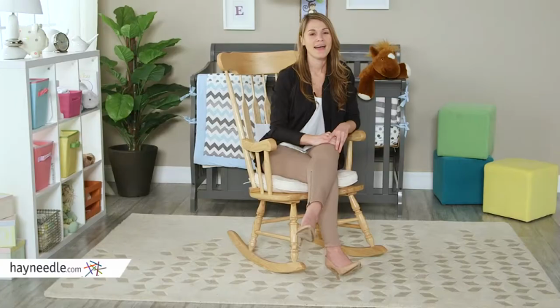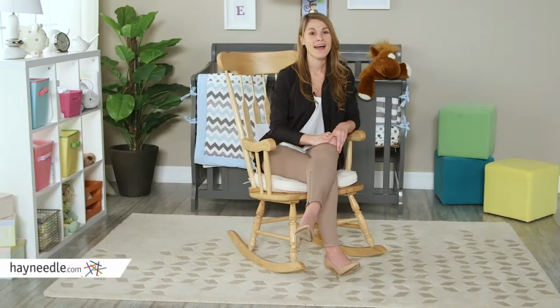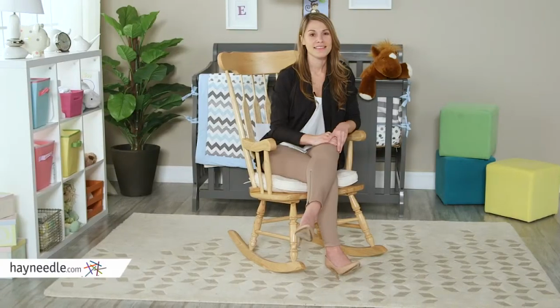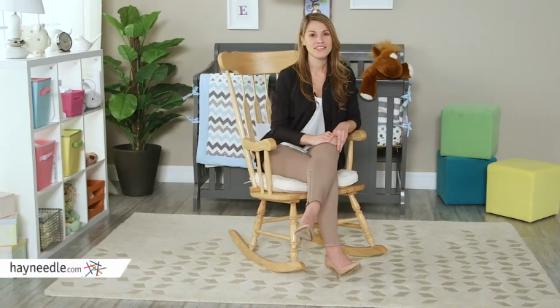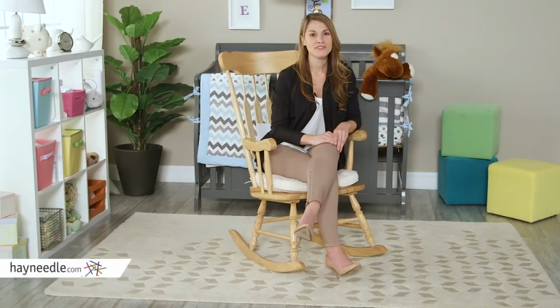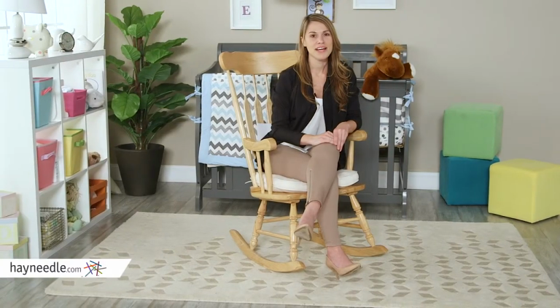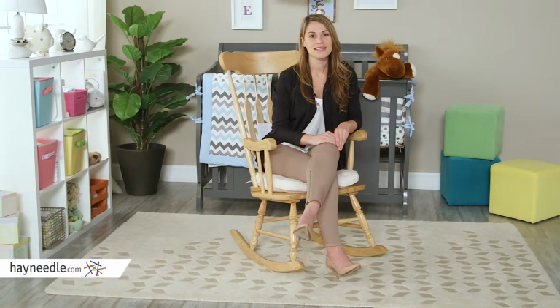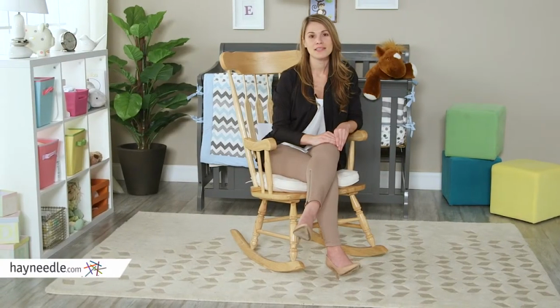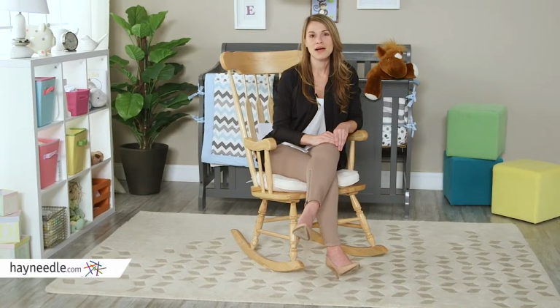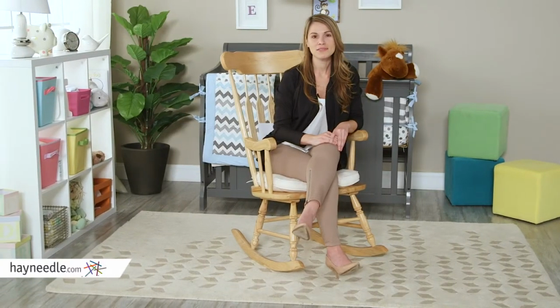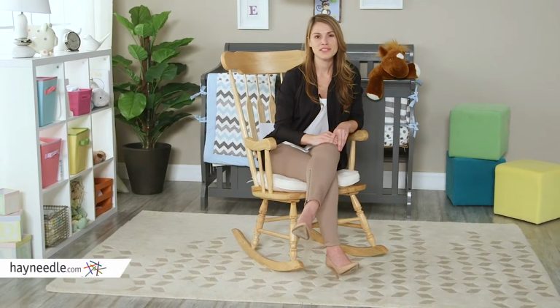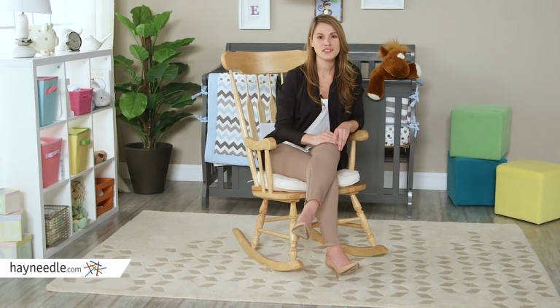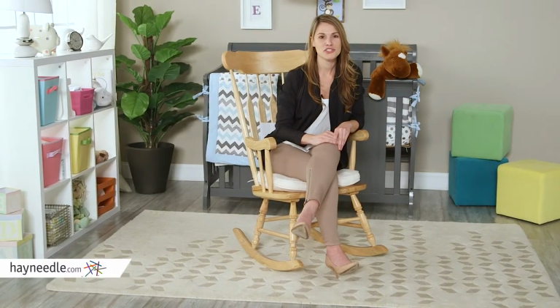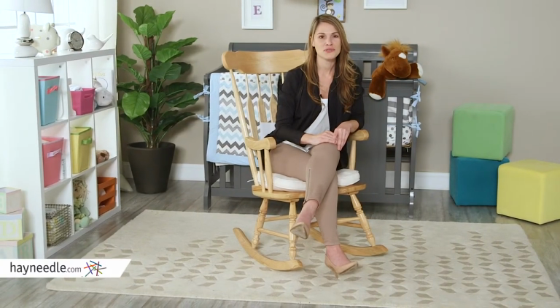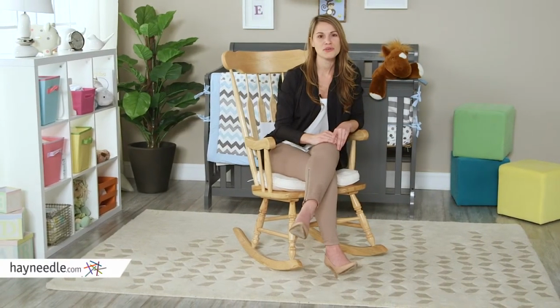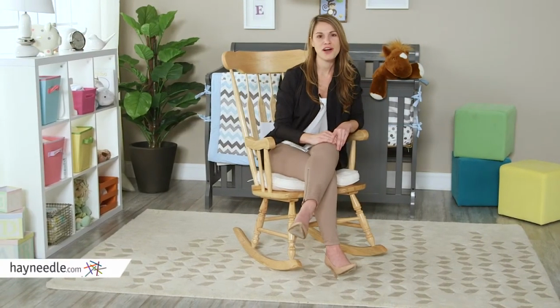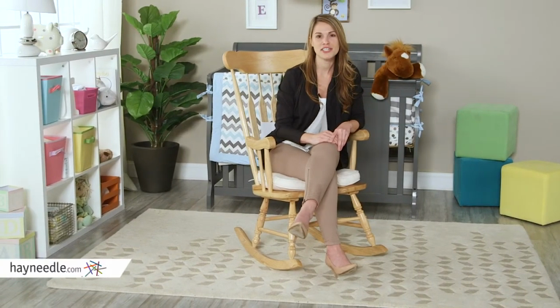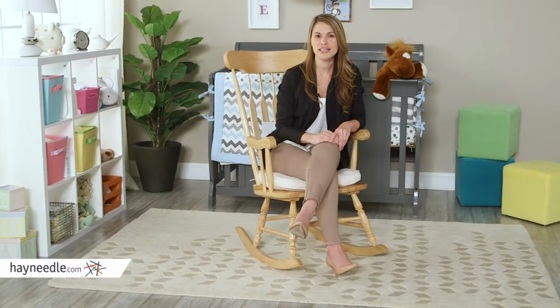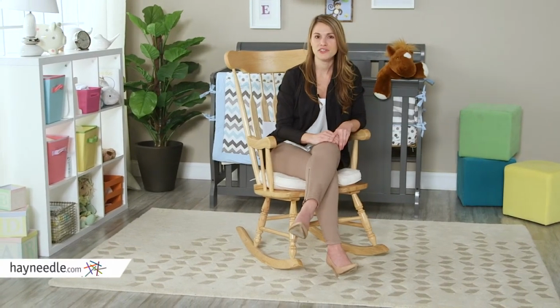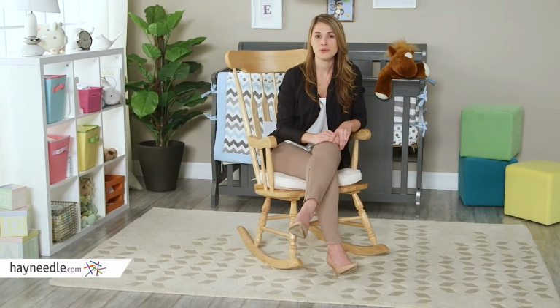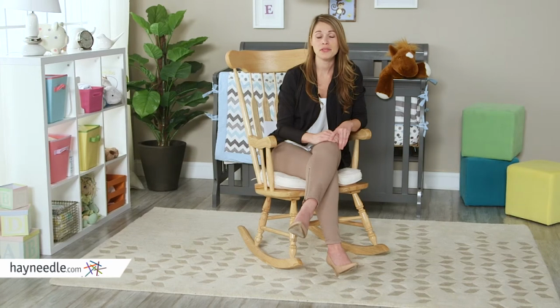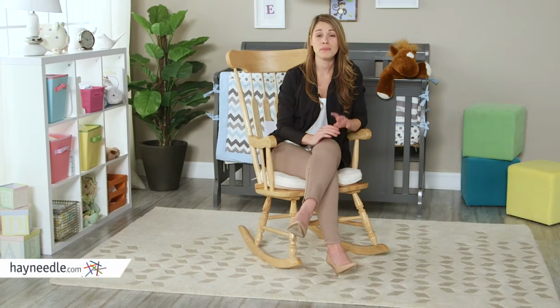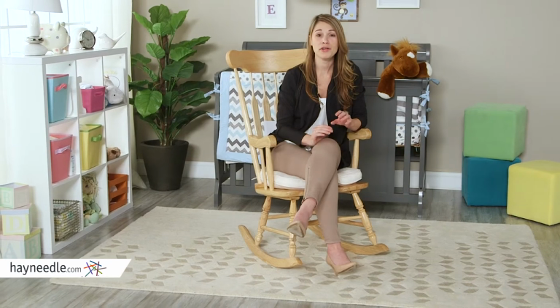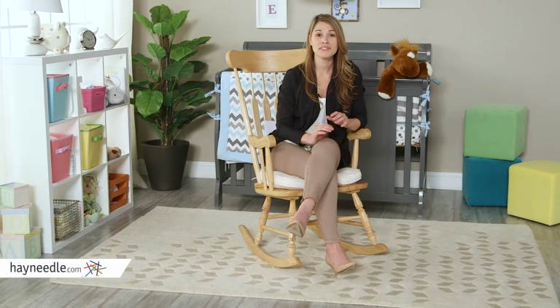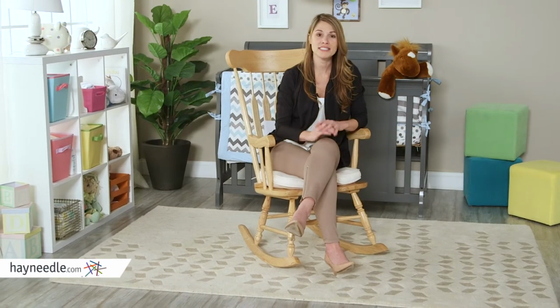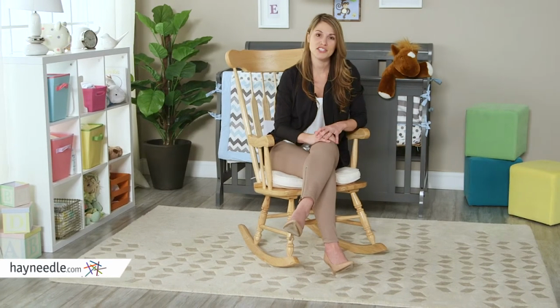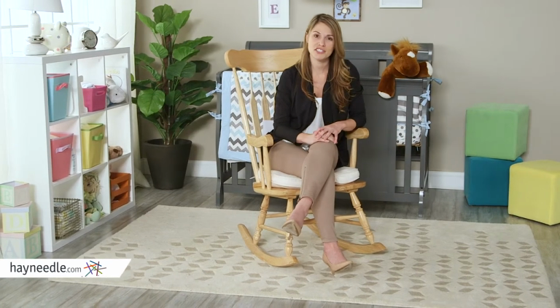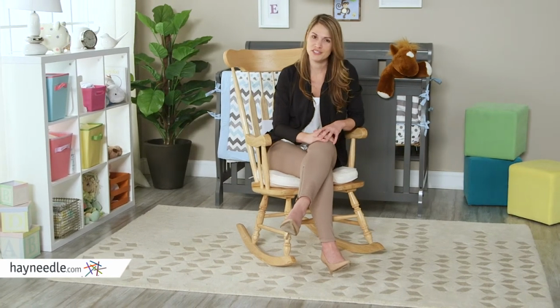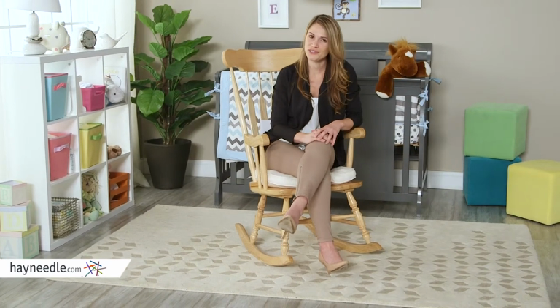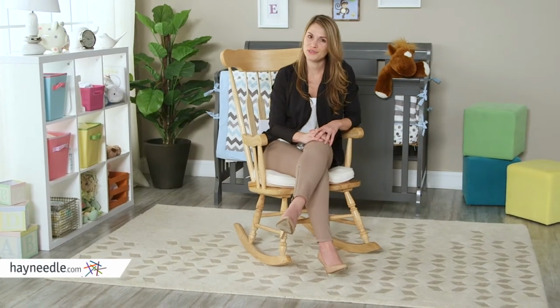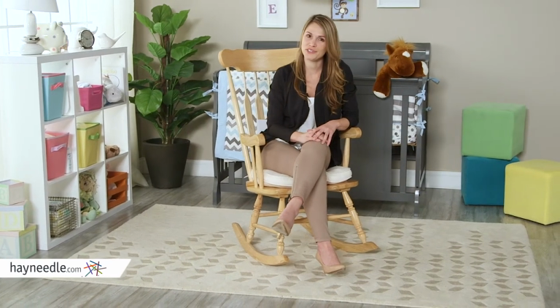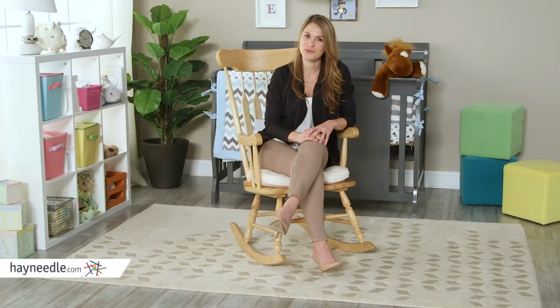I think you'll find that the Bellum Living Nursery Rocker in Natural will be the perfect addition to your new nursery.